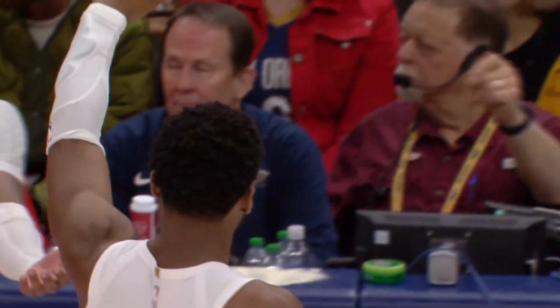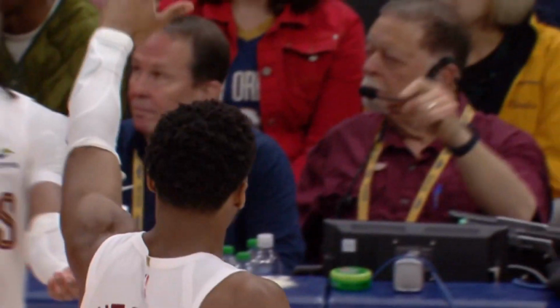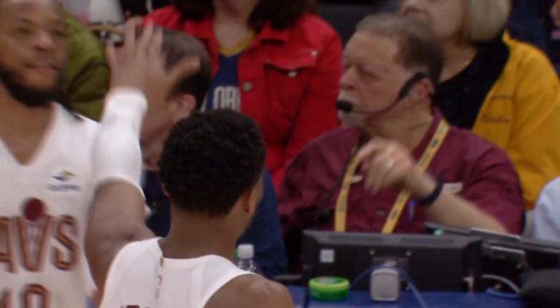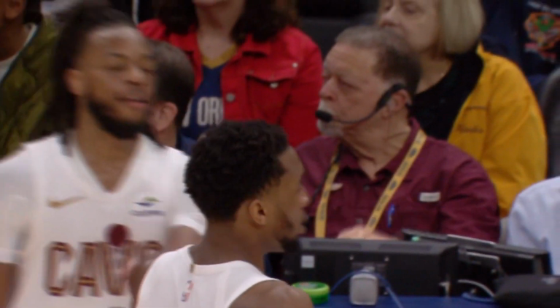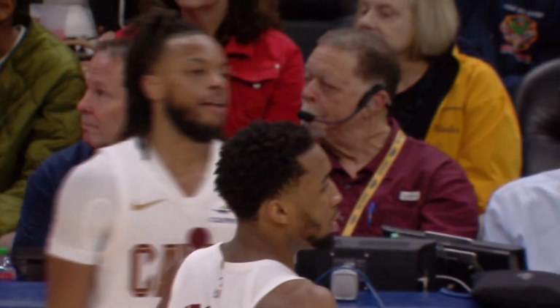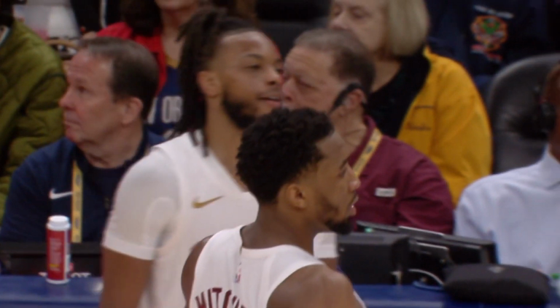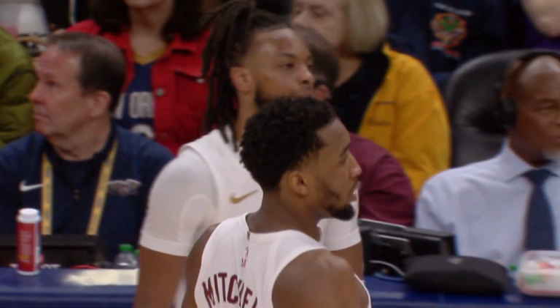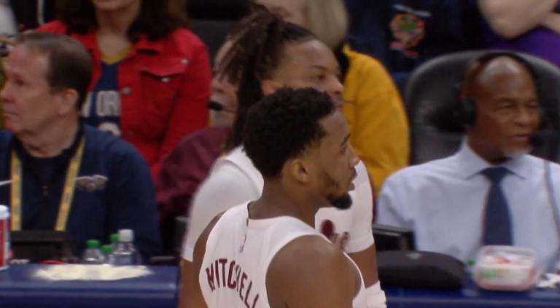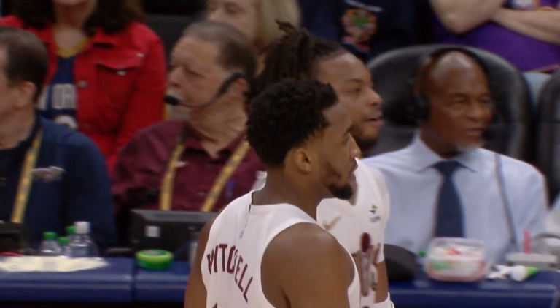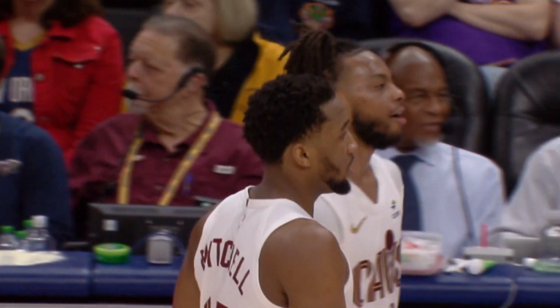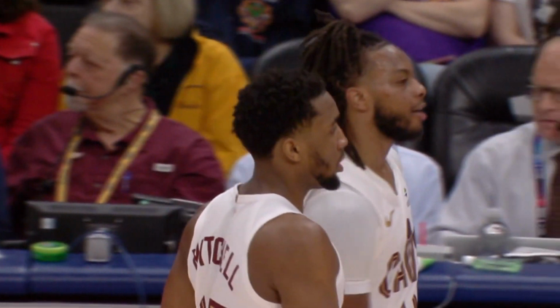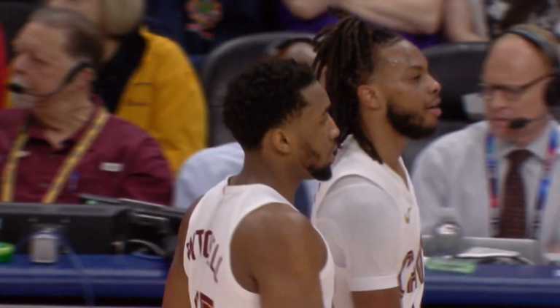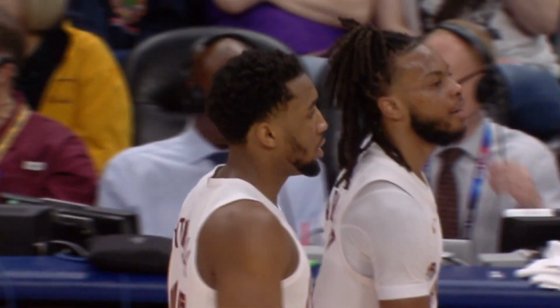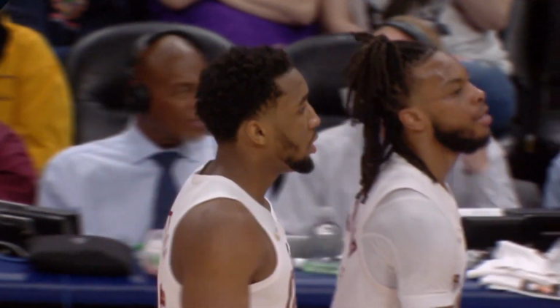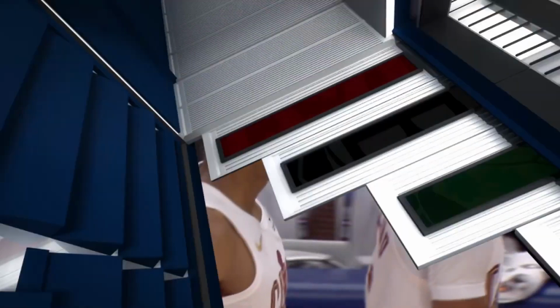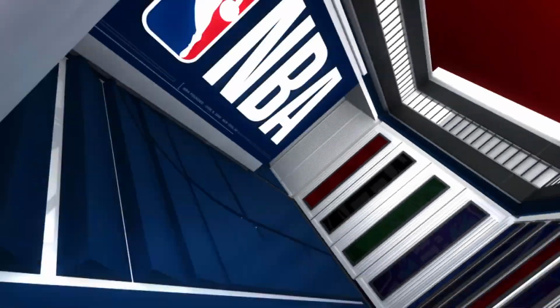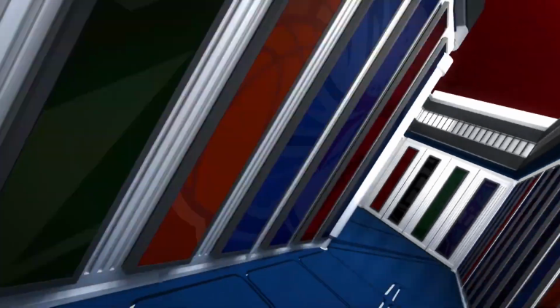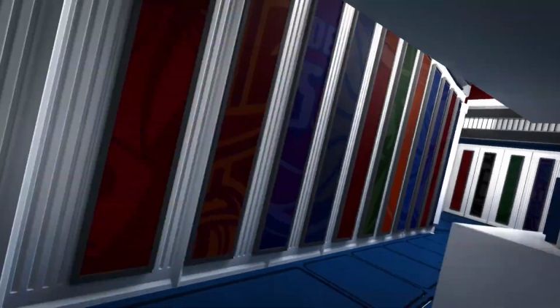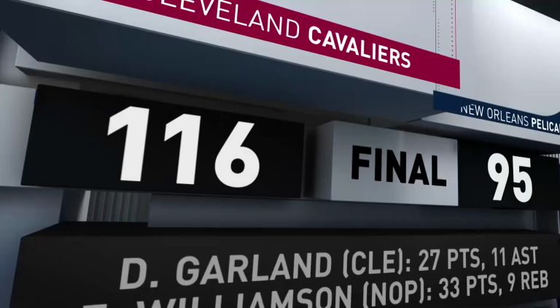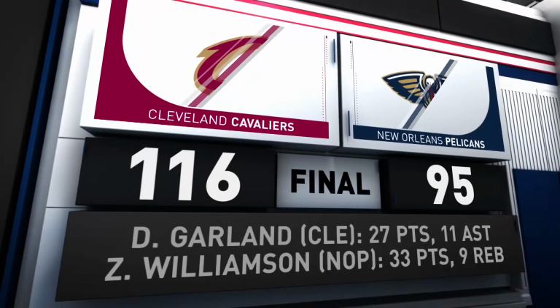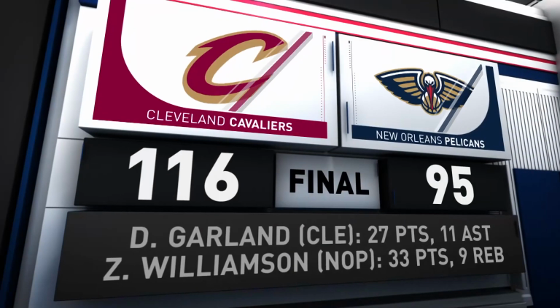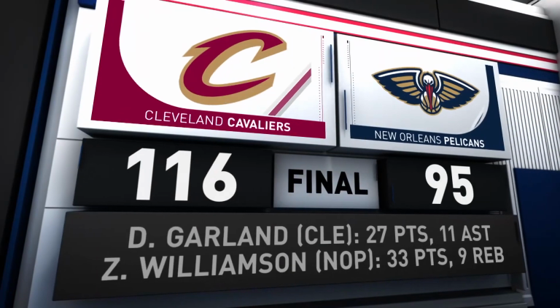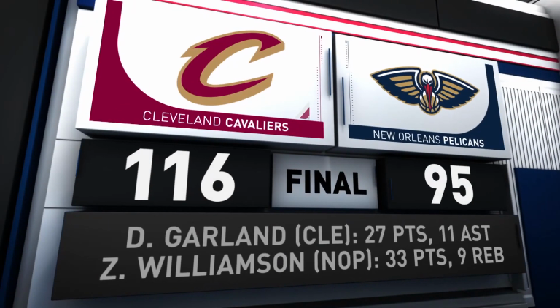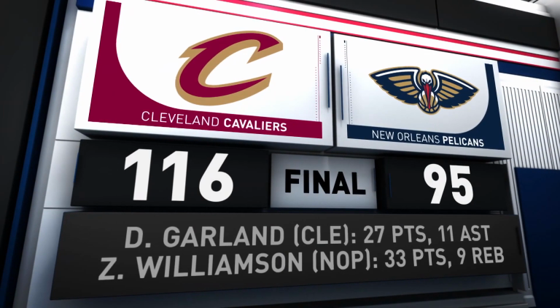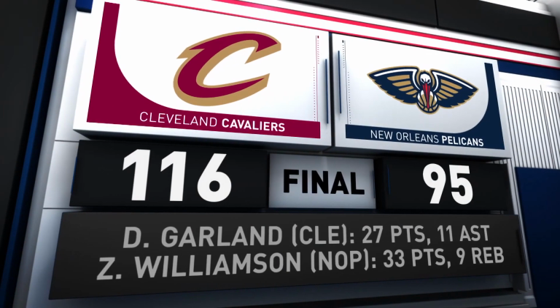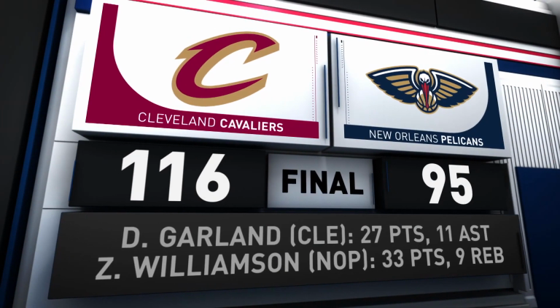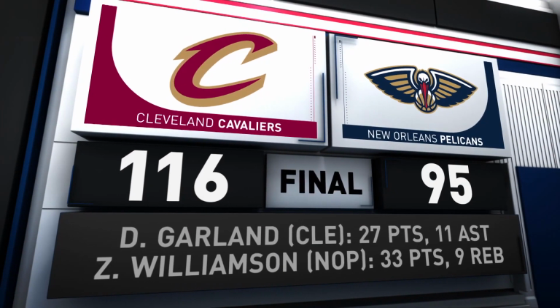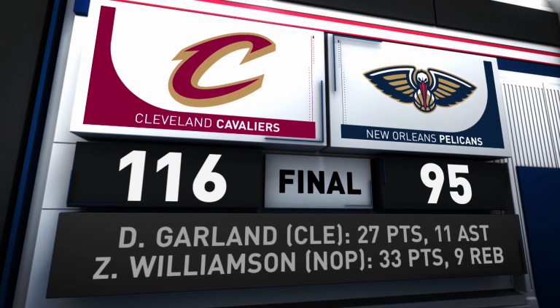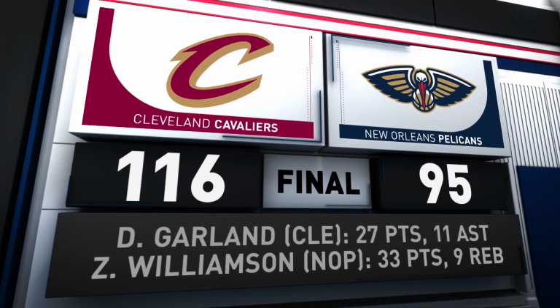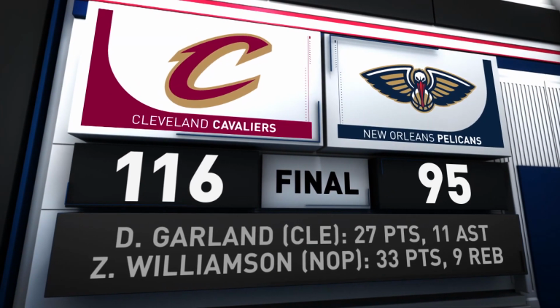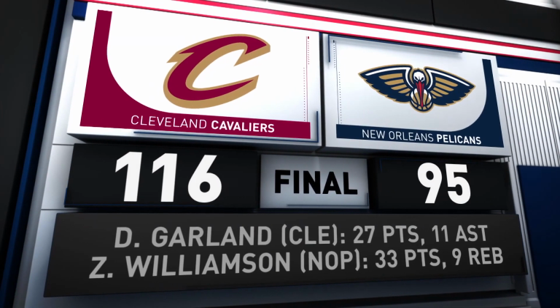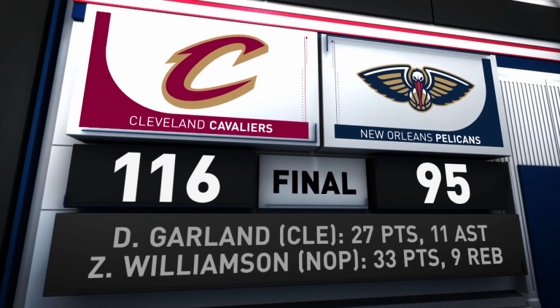Cleveland outscored New Orleans by 48 points on threes. They get the win, 116-95.